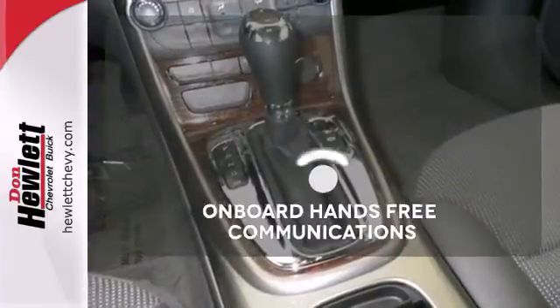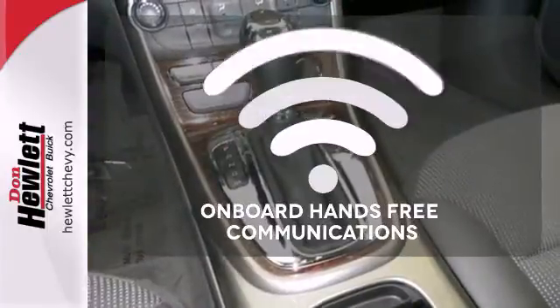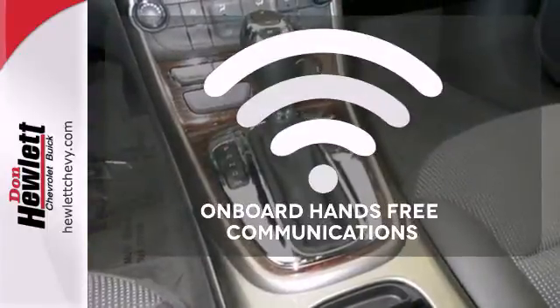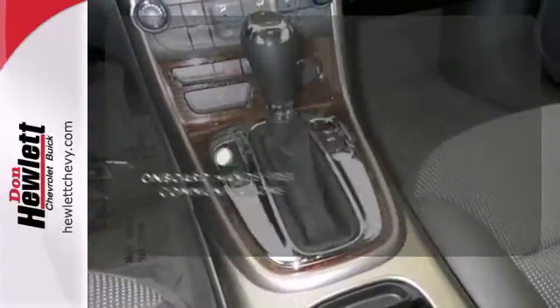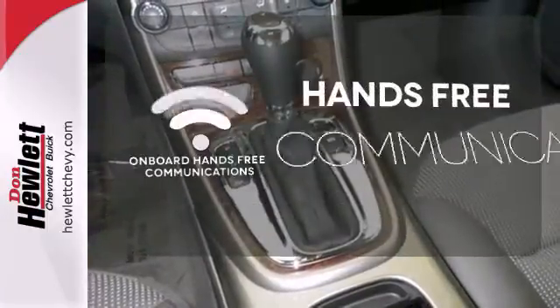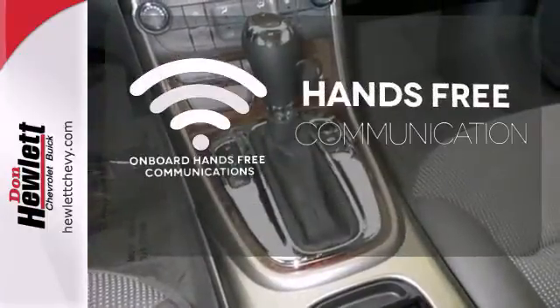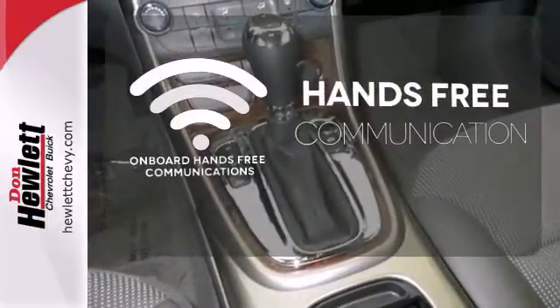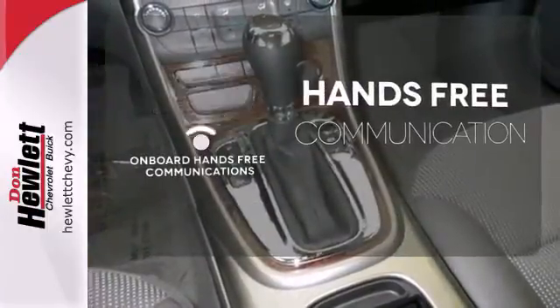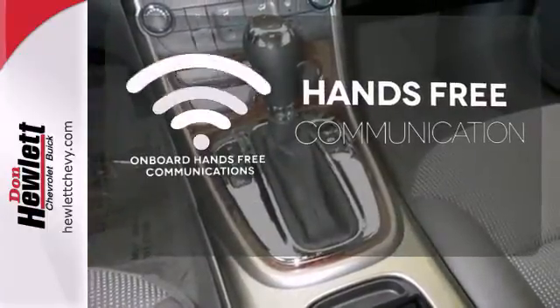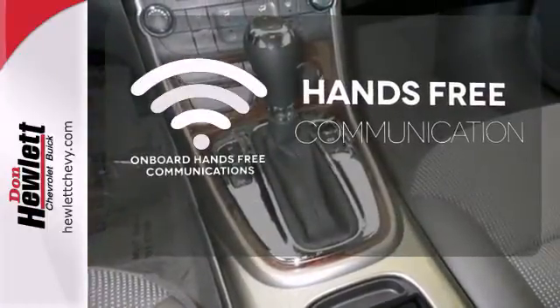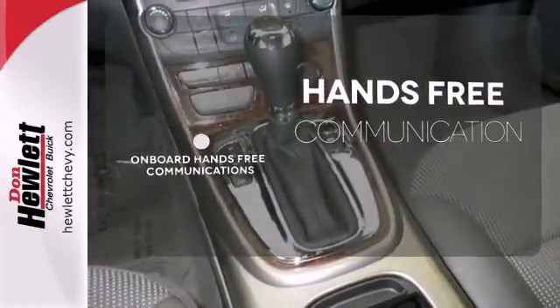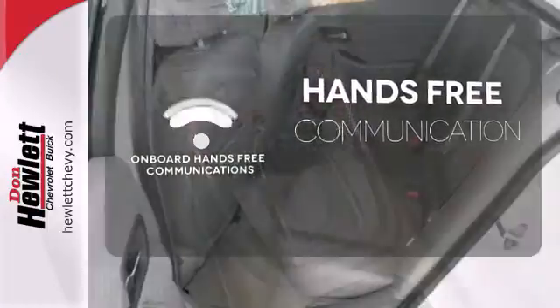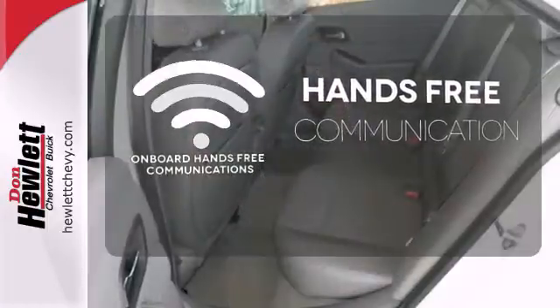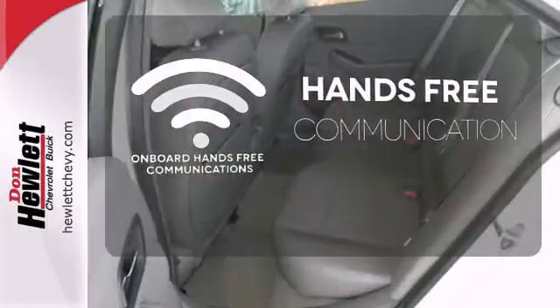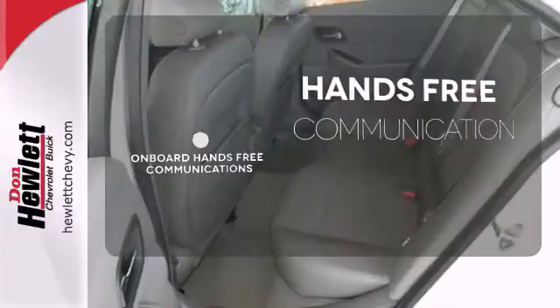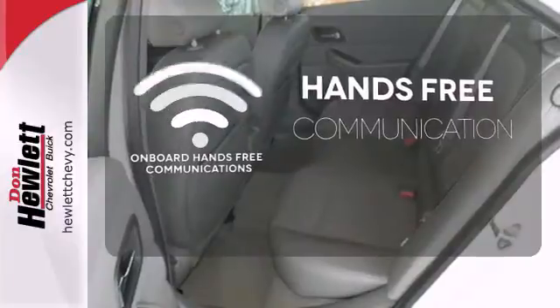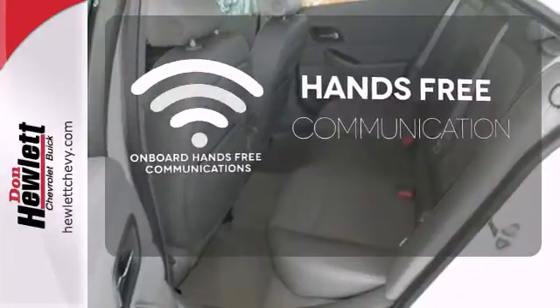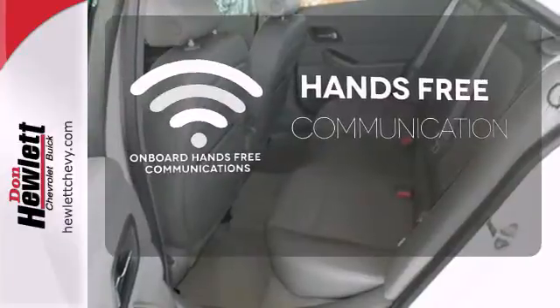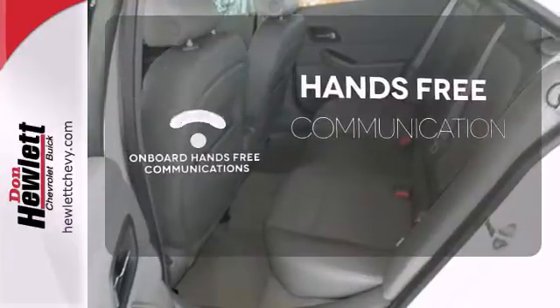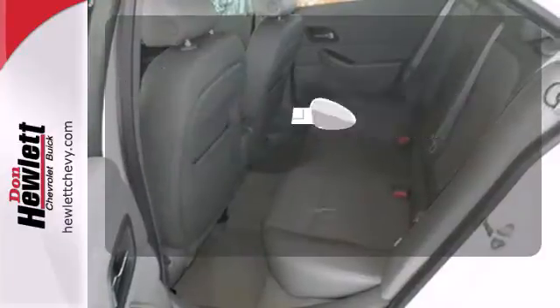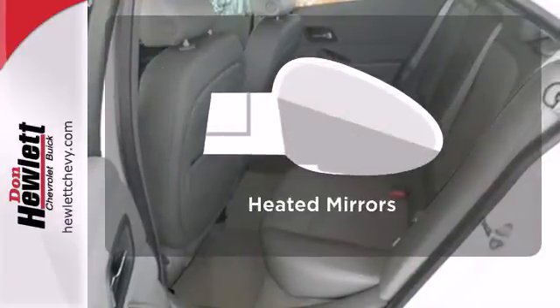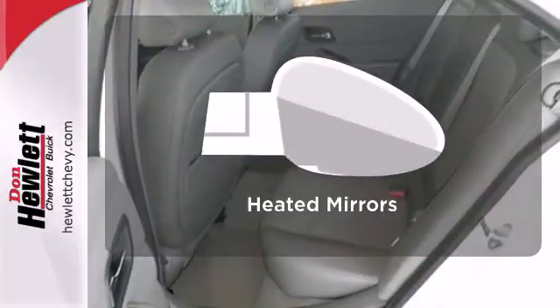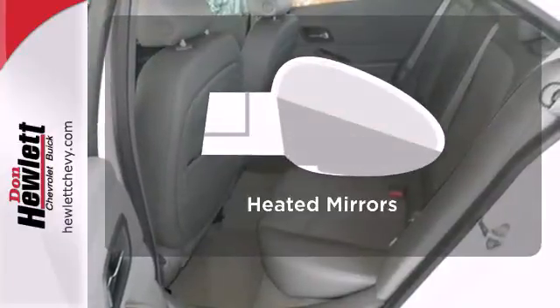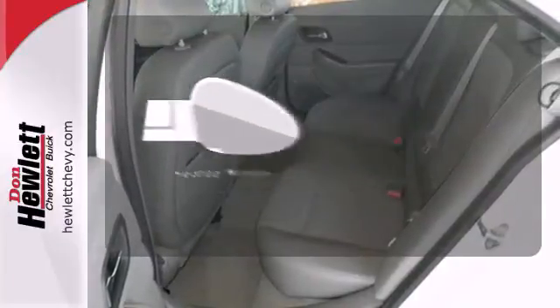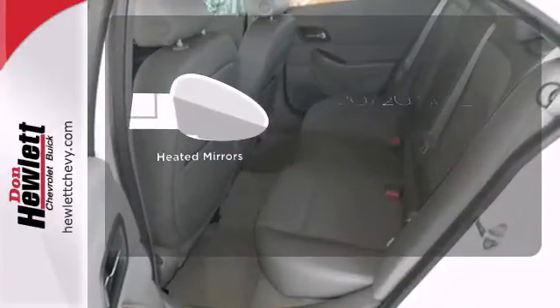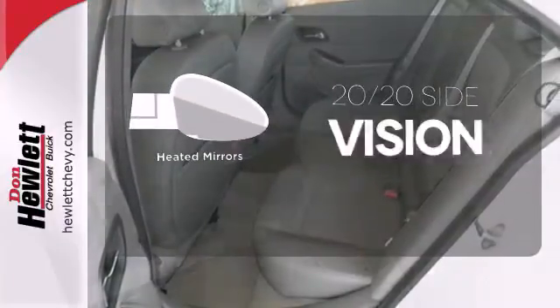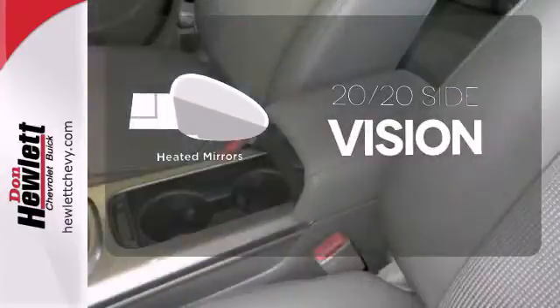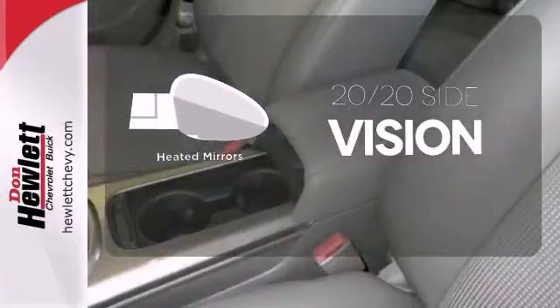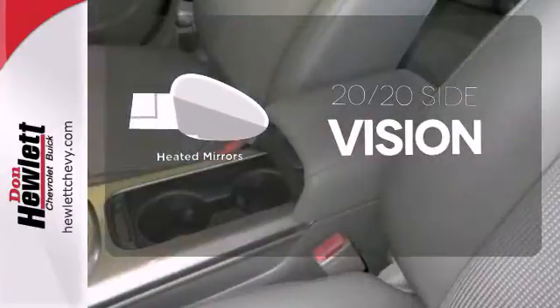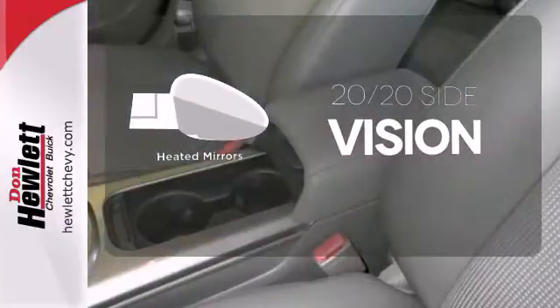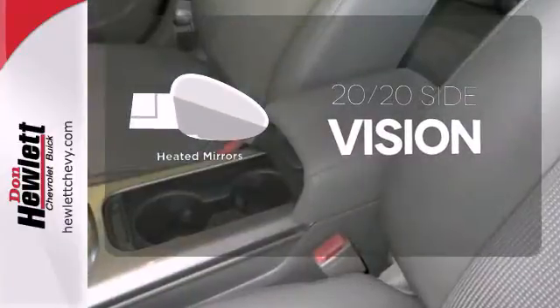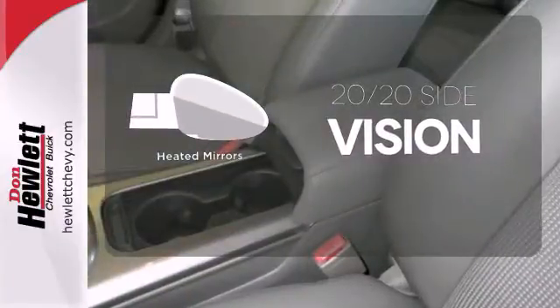Activate your drive with your voice thanks to the onboard hands-free communication. The heated mirrors let you see behind you without all the work.